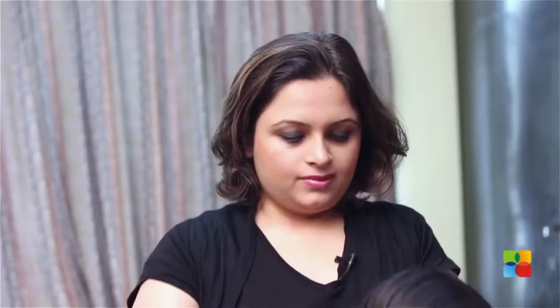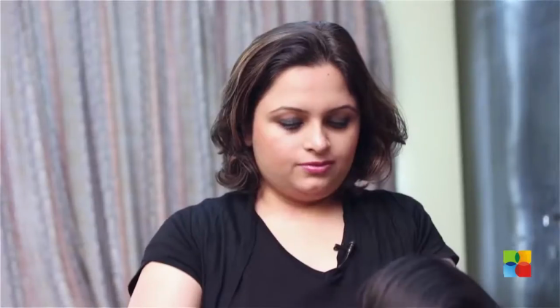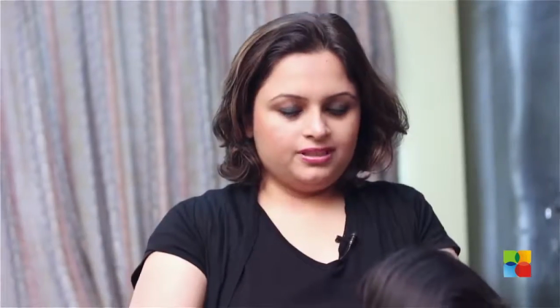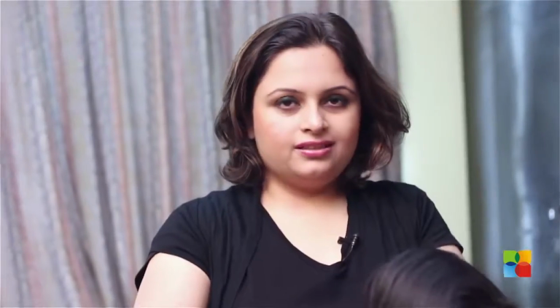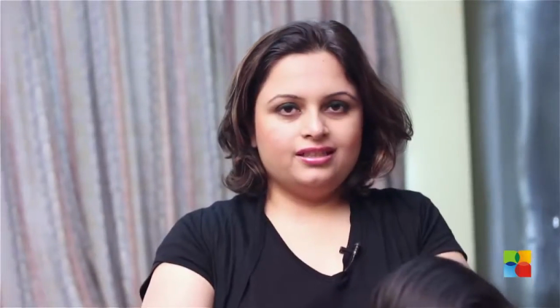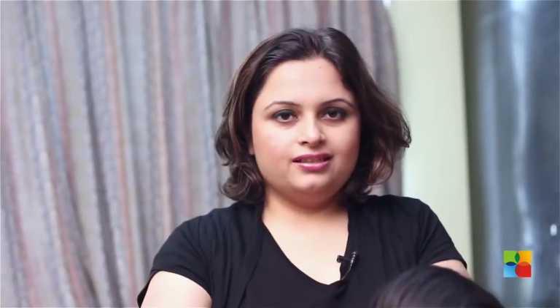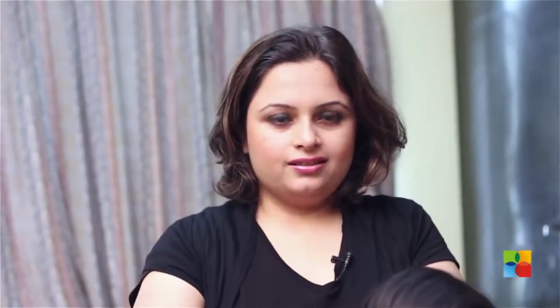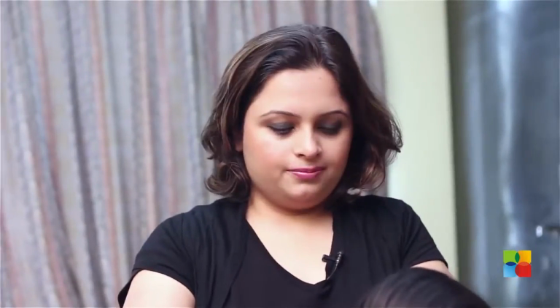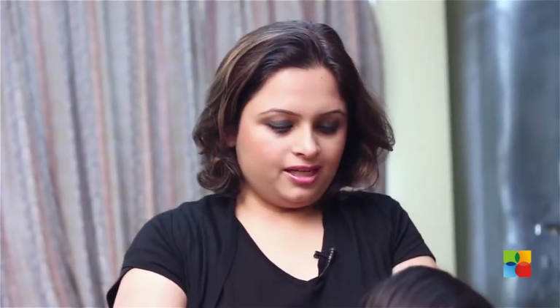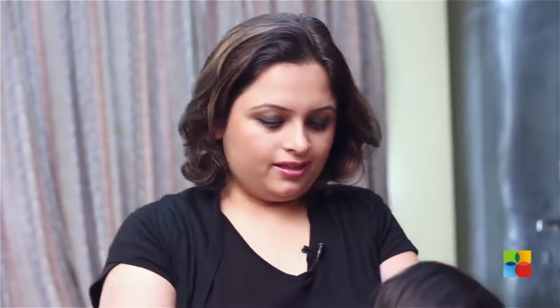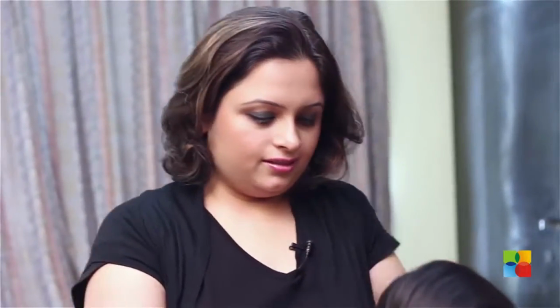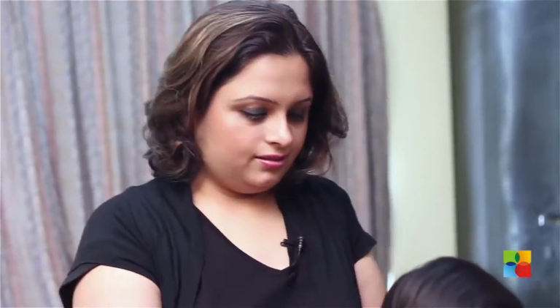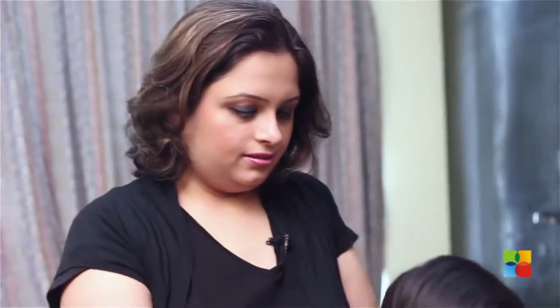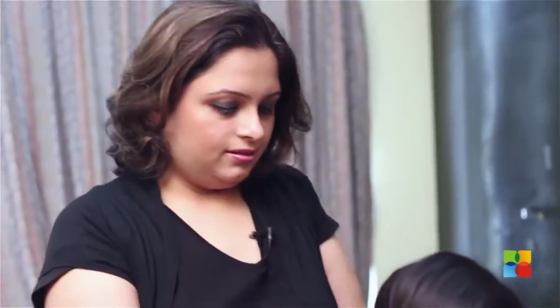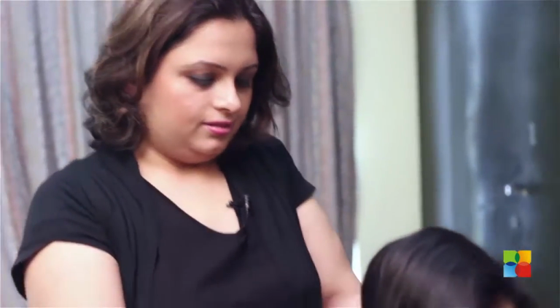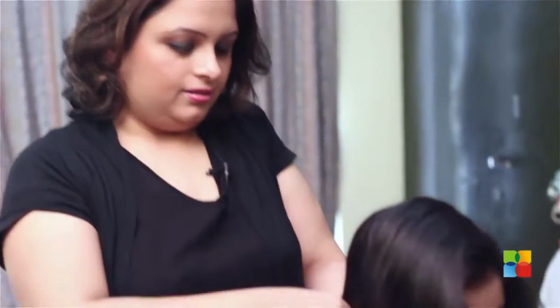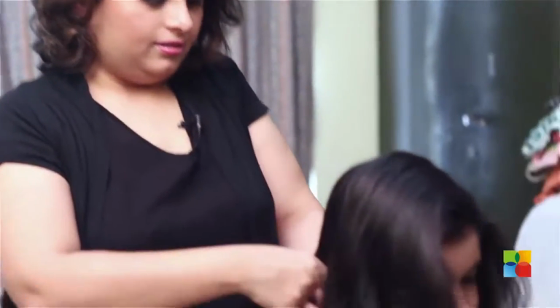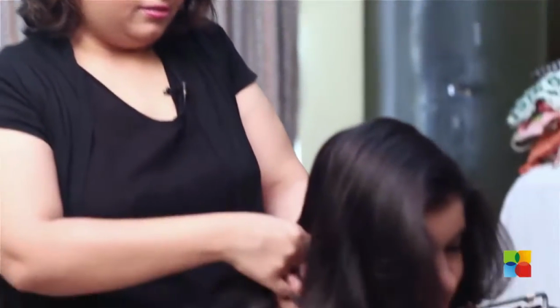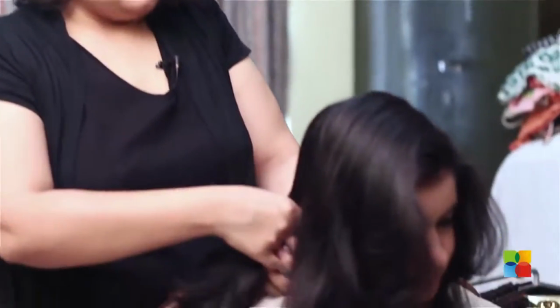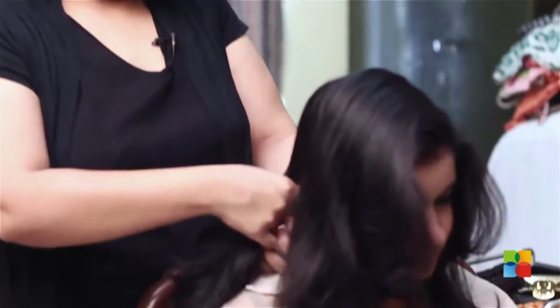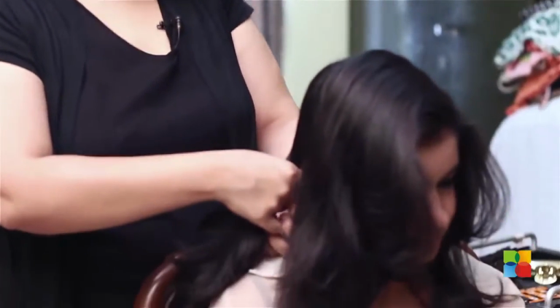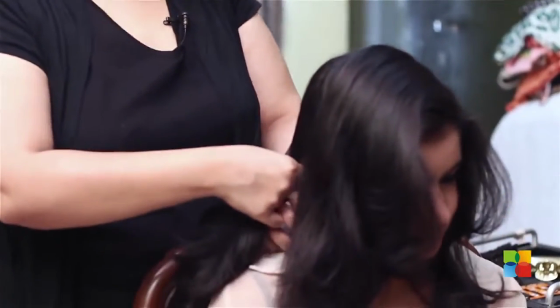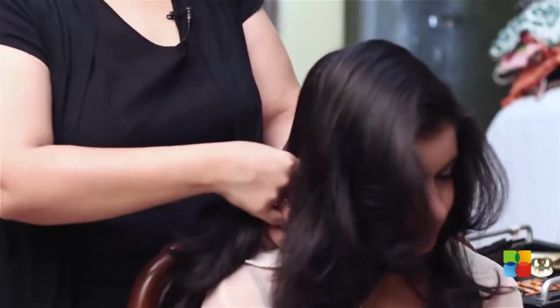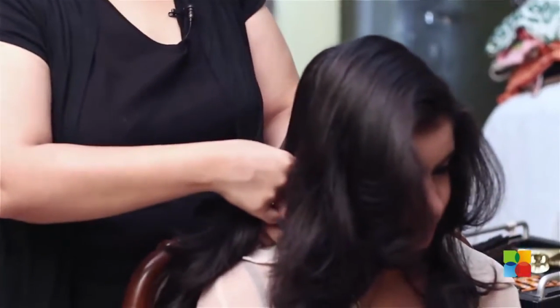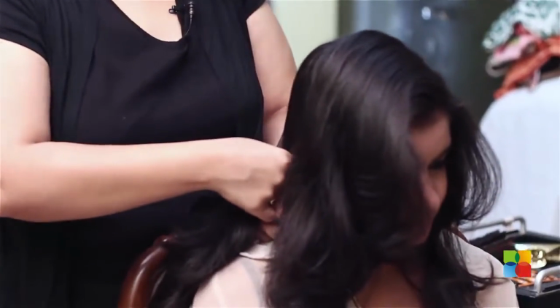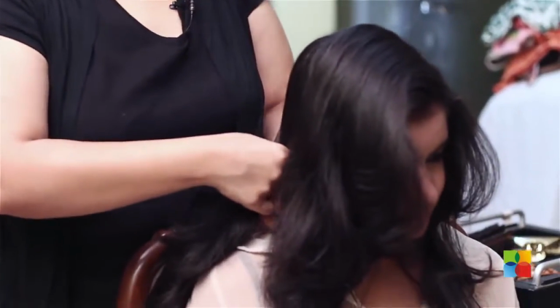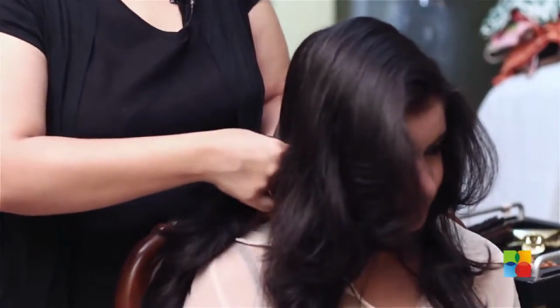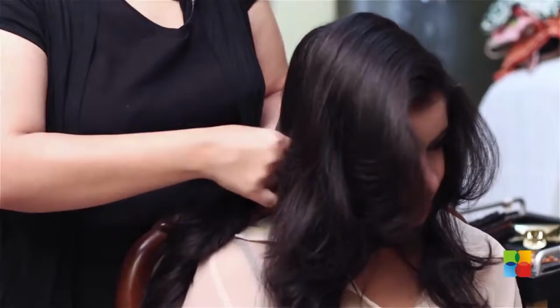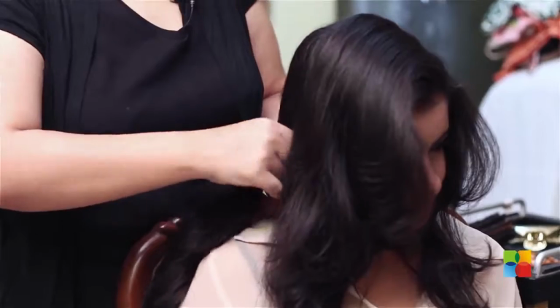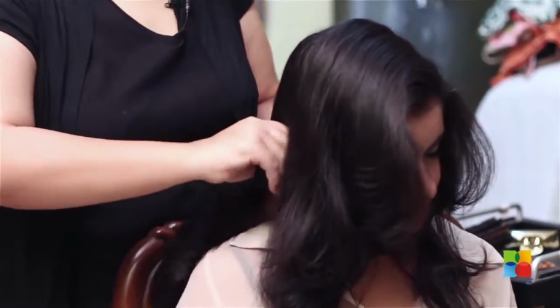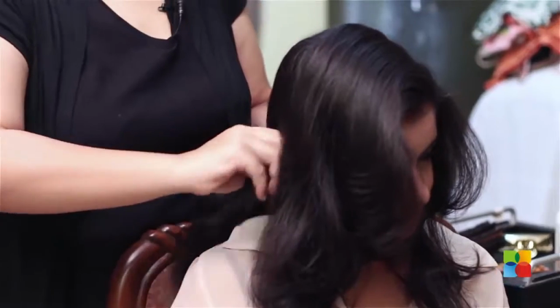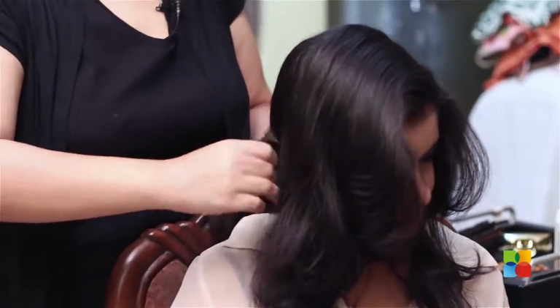Bring the hair at the back. Fix your pony to the extreme right.